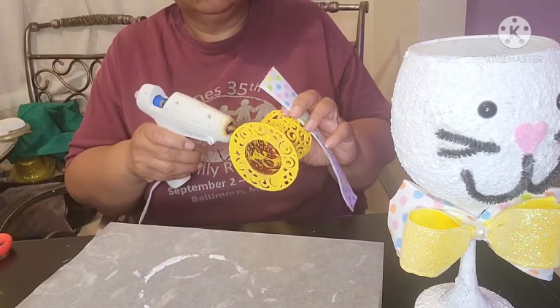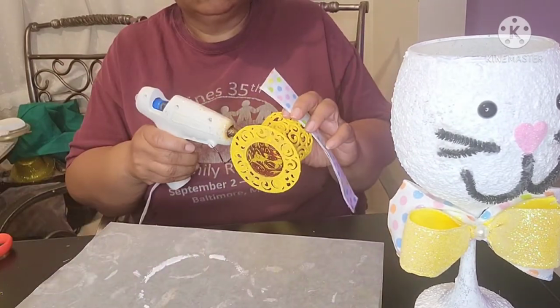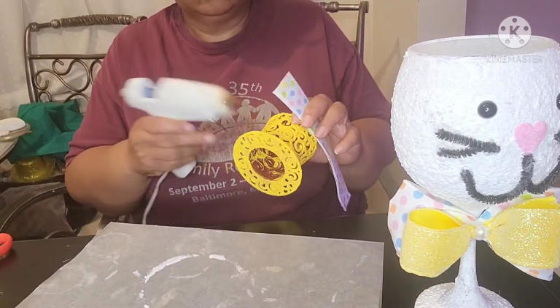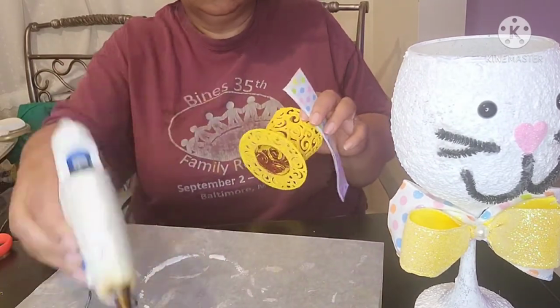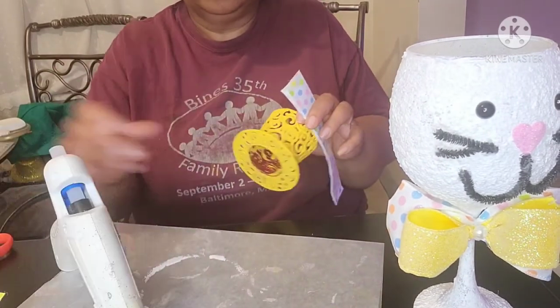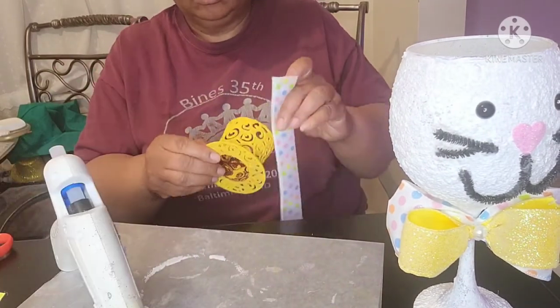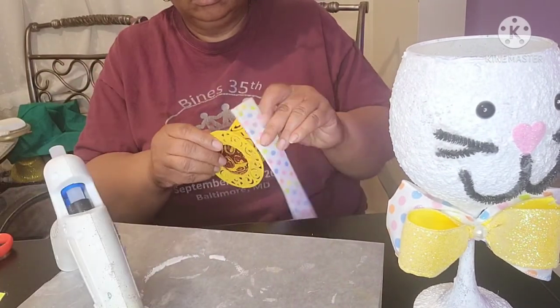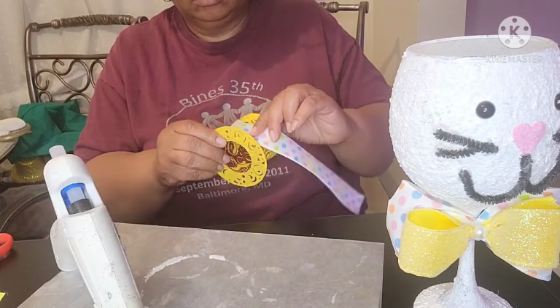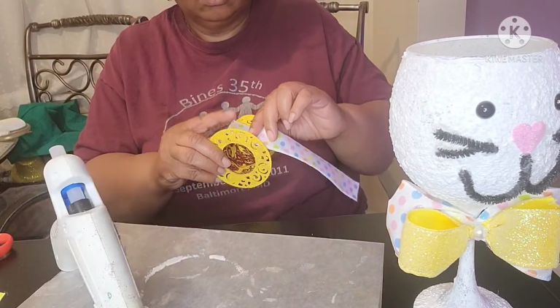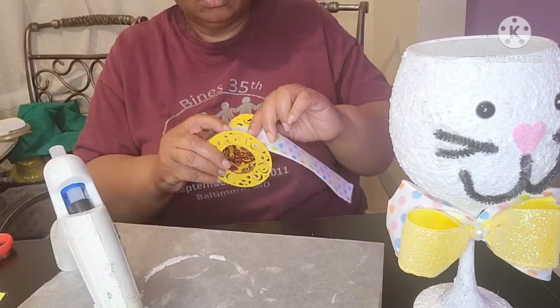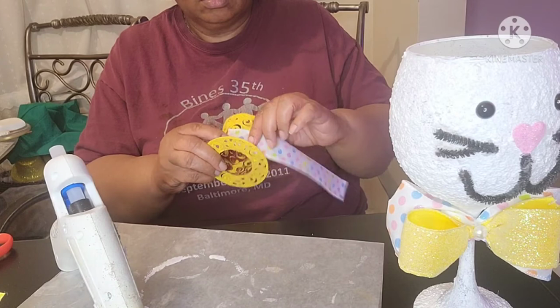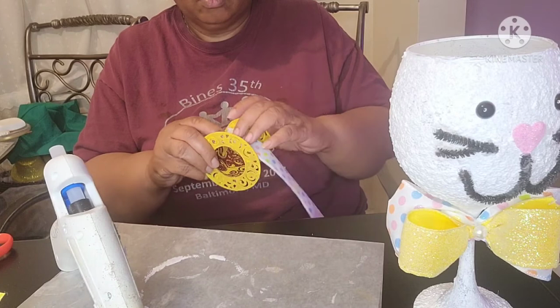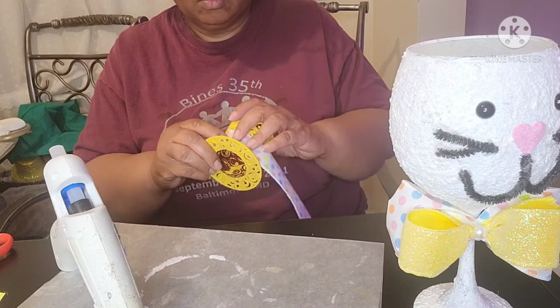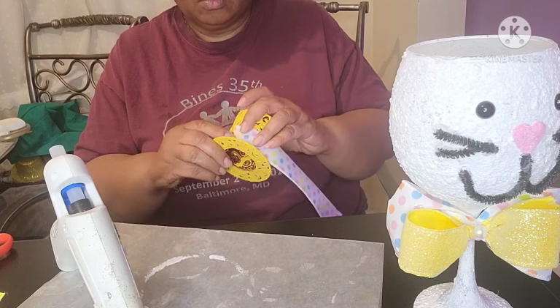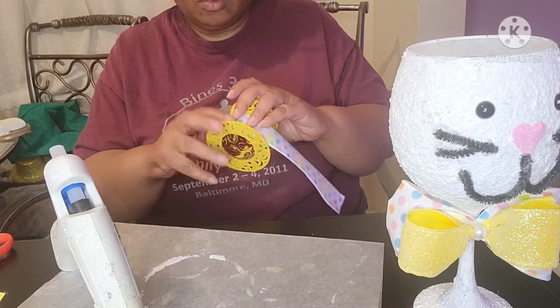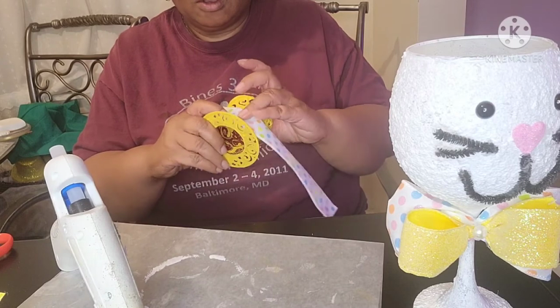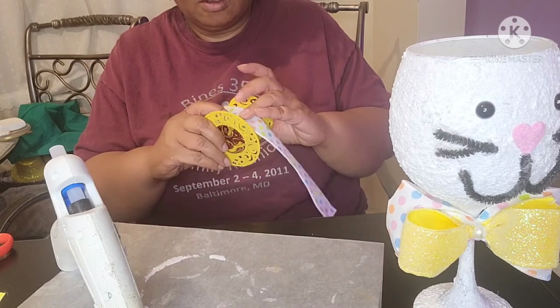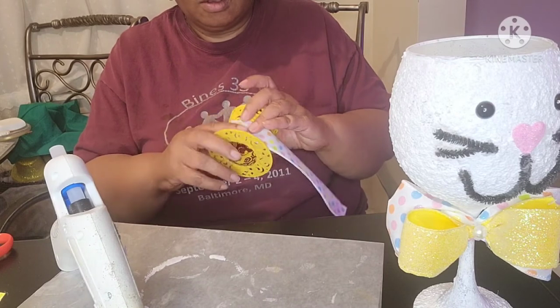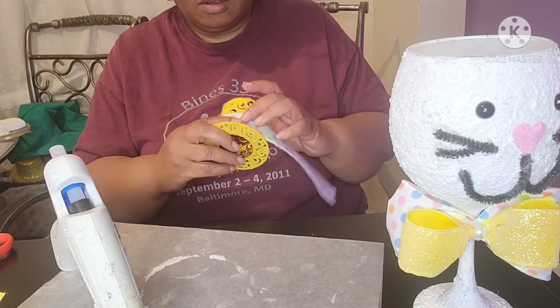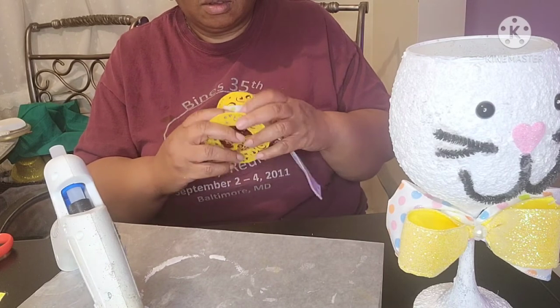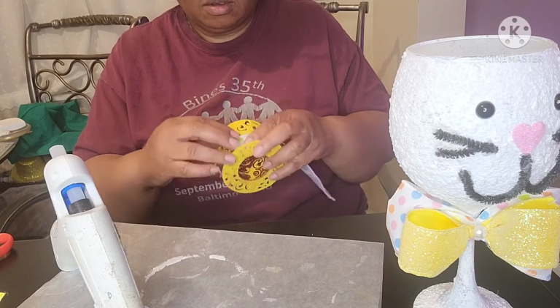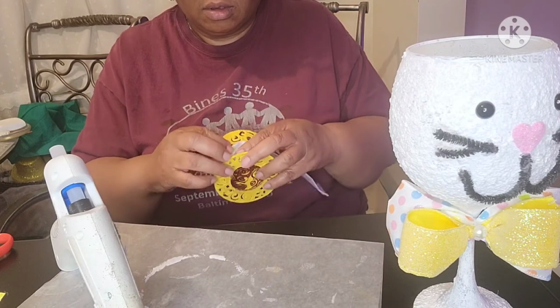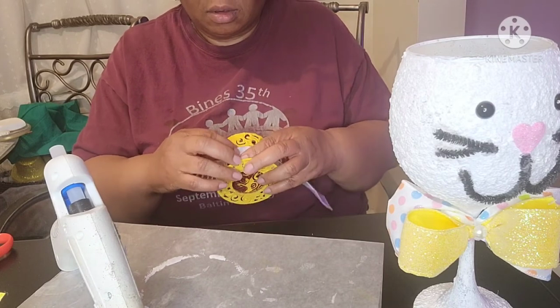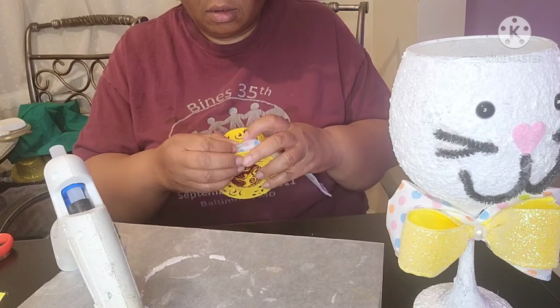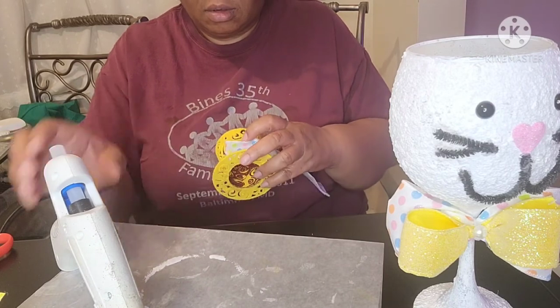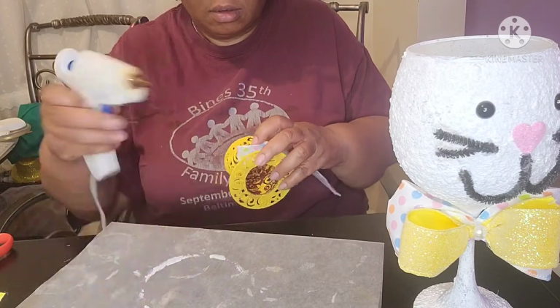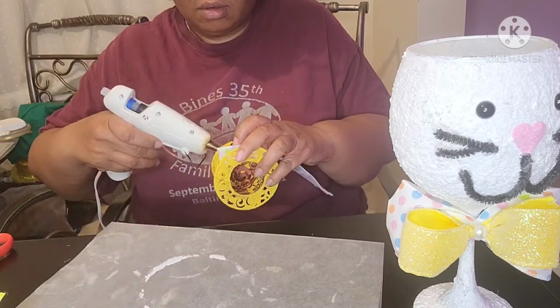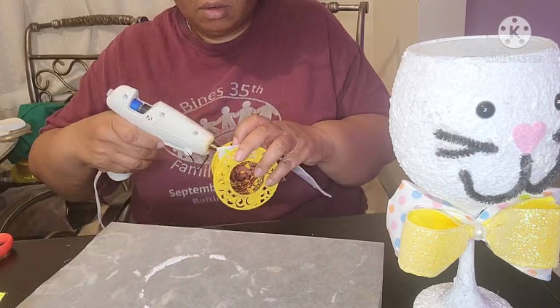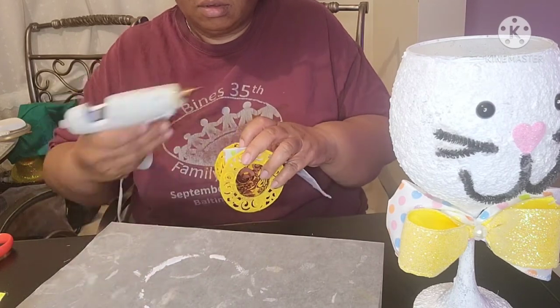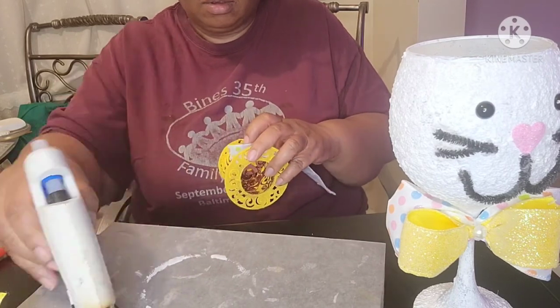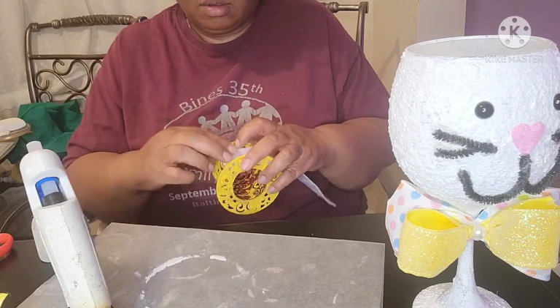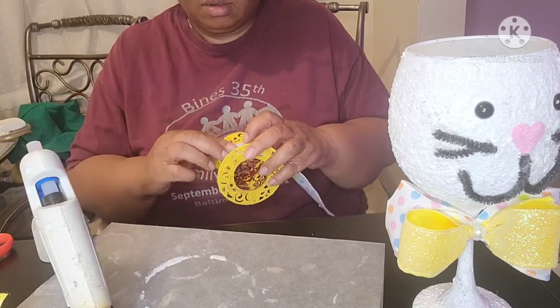Then I applied another dab of glue to fix the folded end of the ribbon to the hat, completing the hat band.